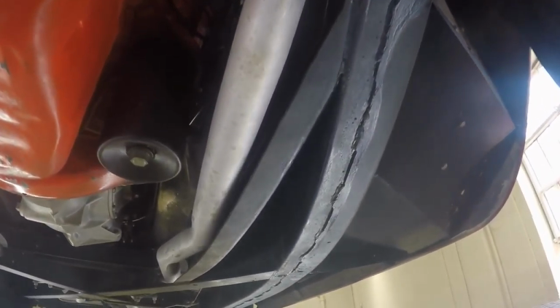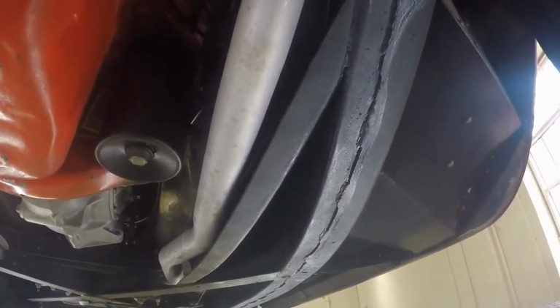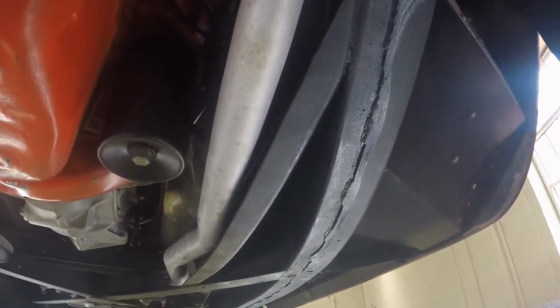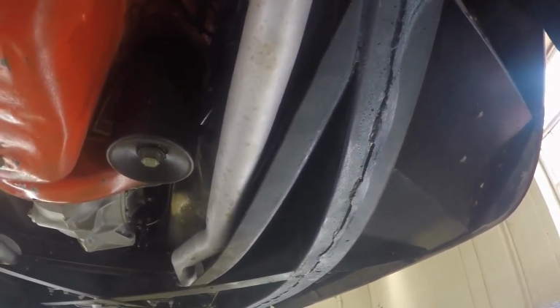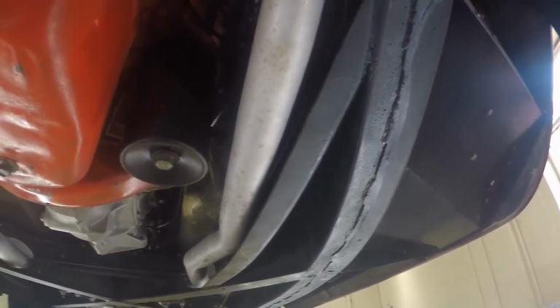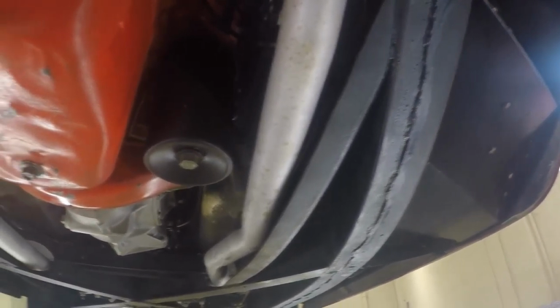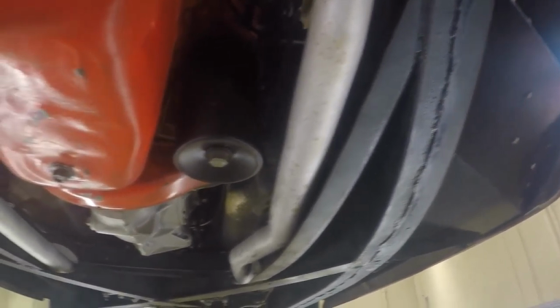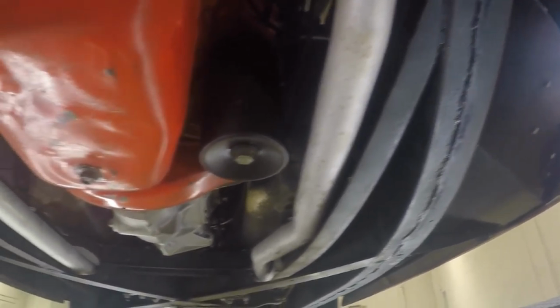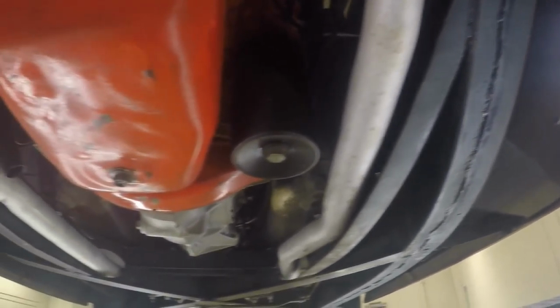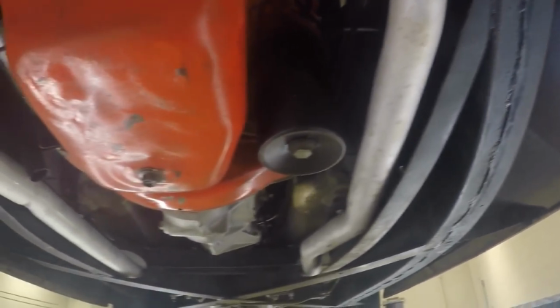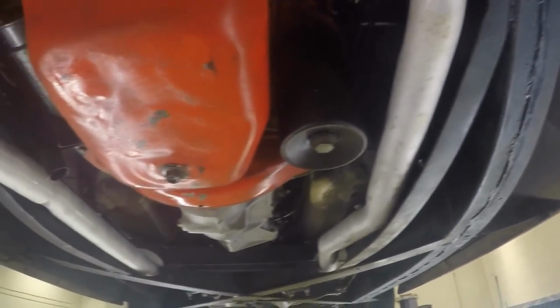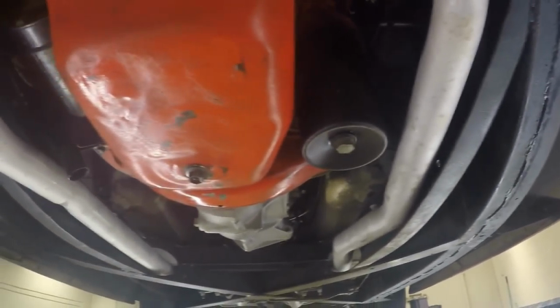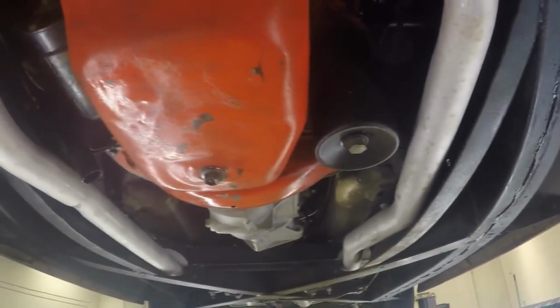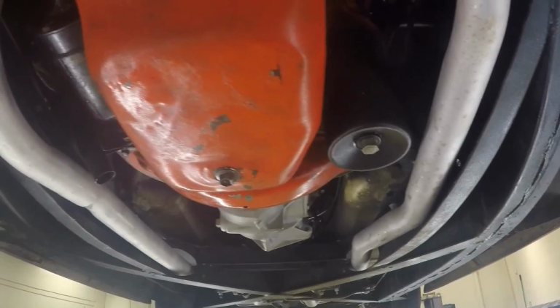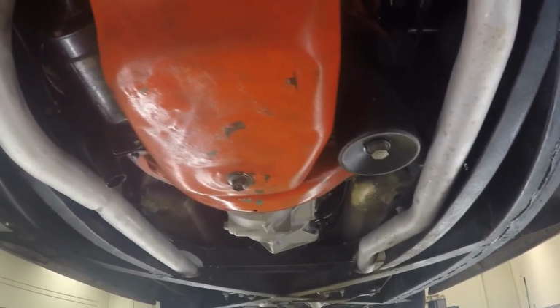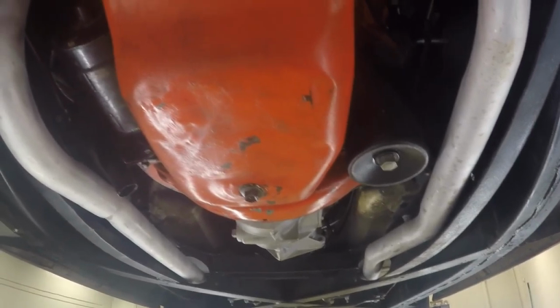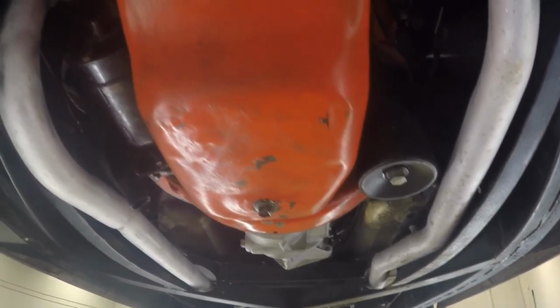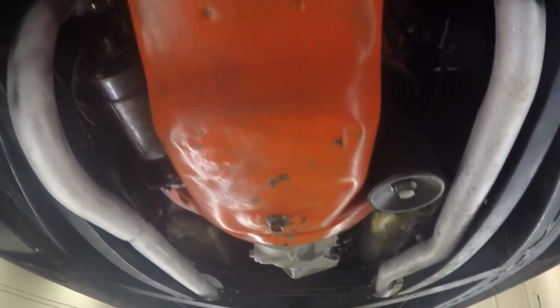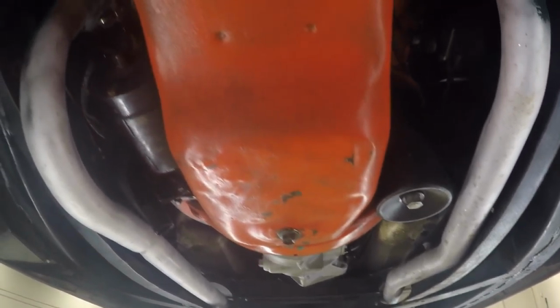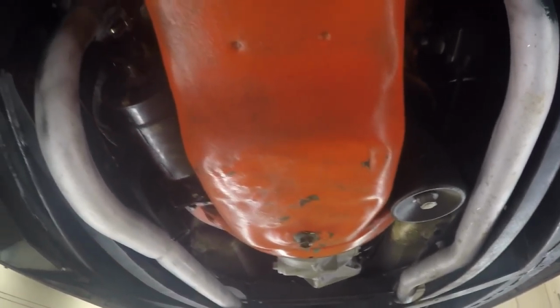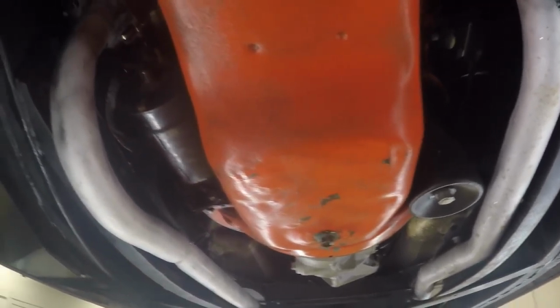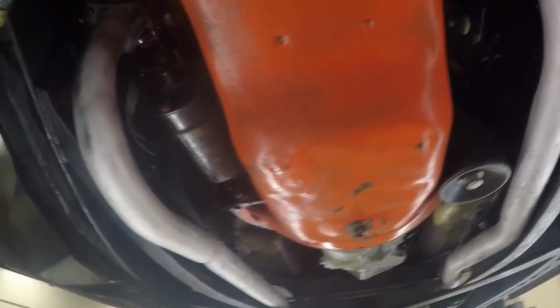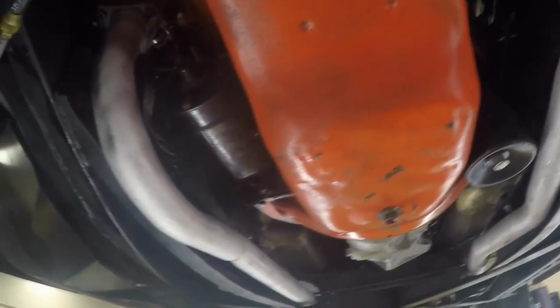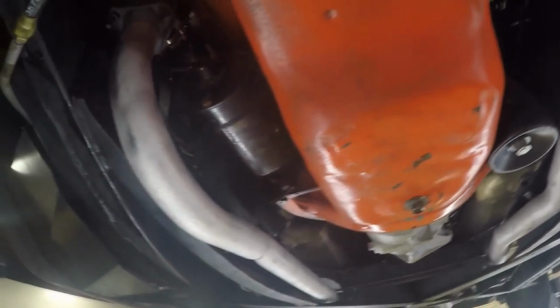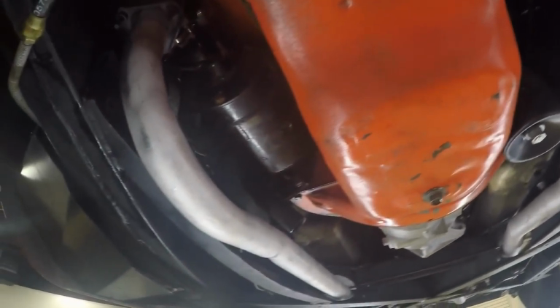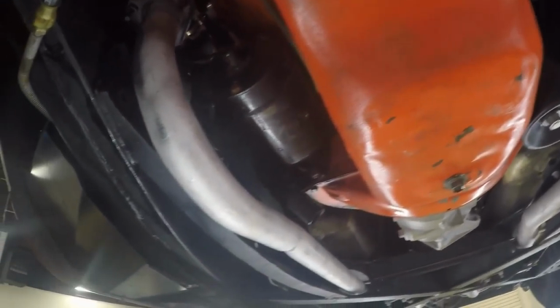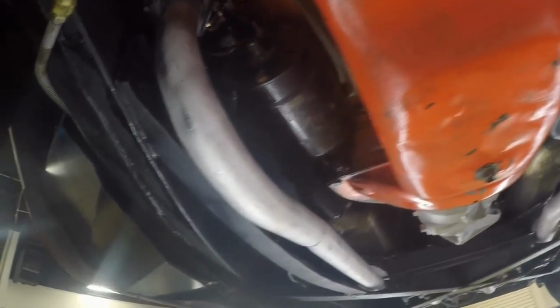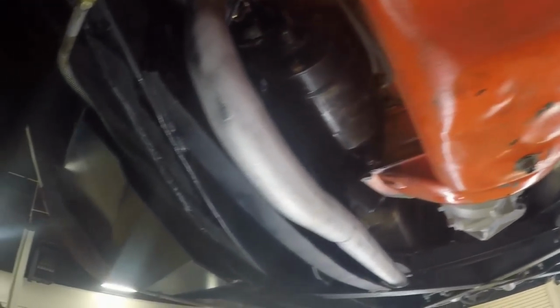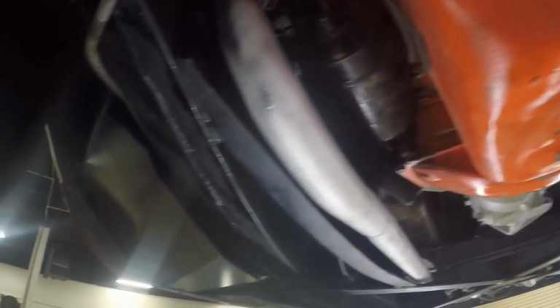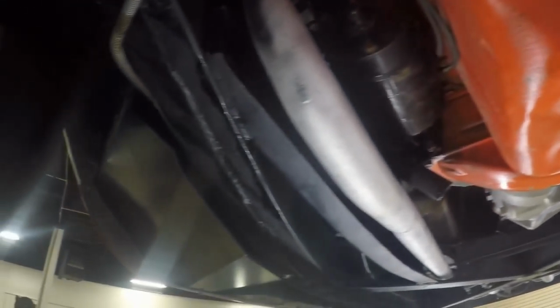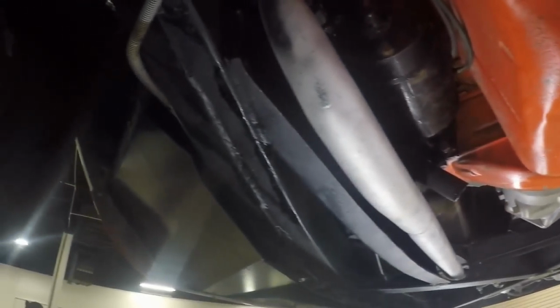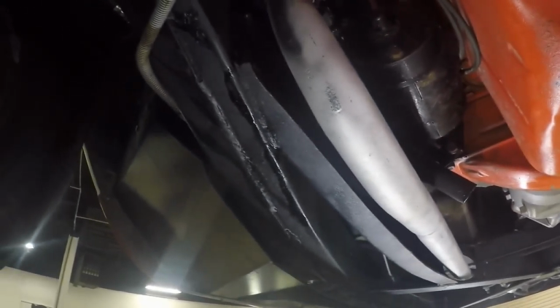The exhaust is in good shape, the oil pan, the transmission — everything in good order.